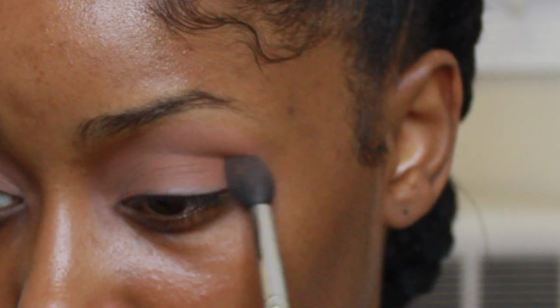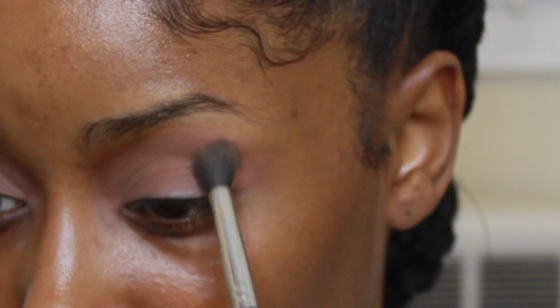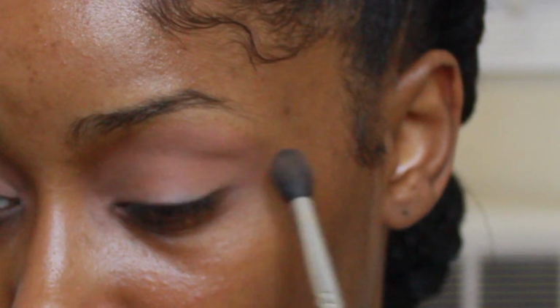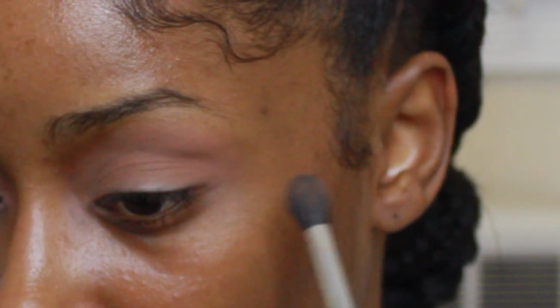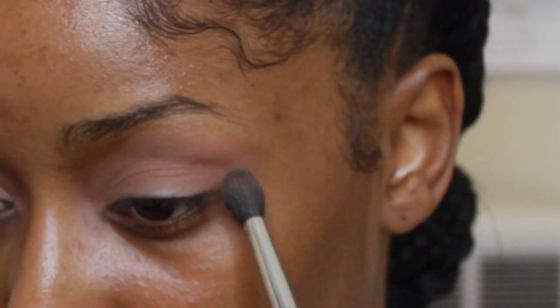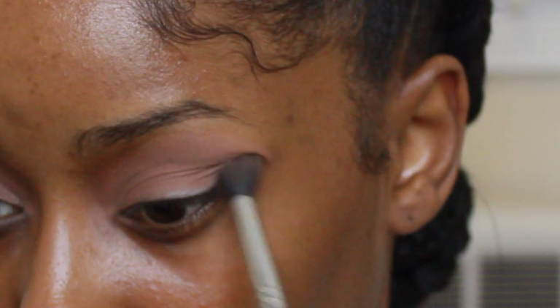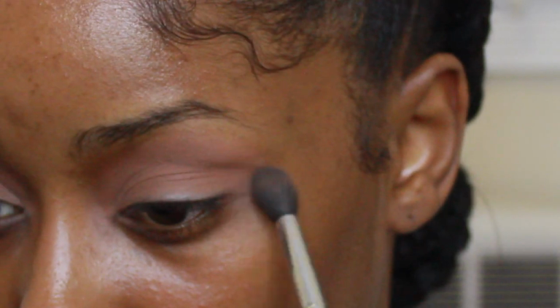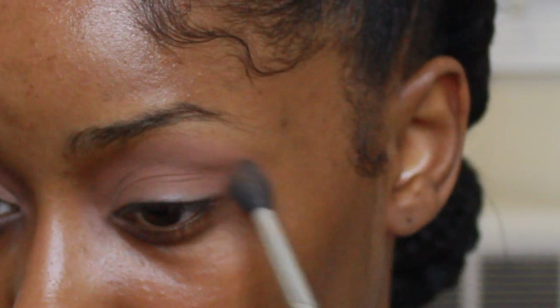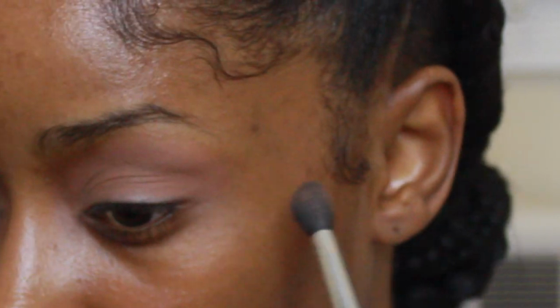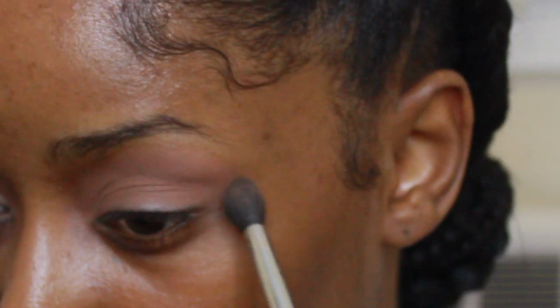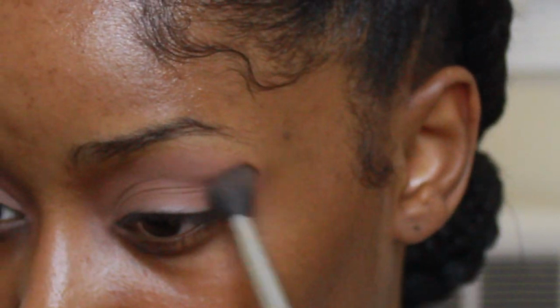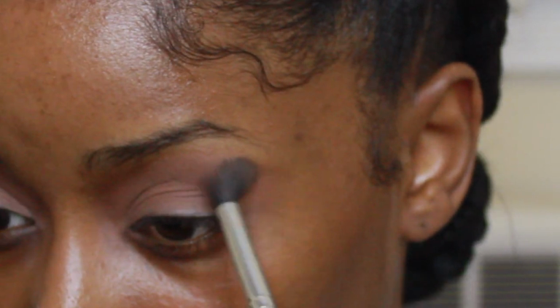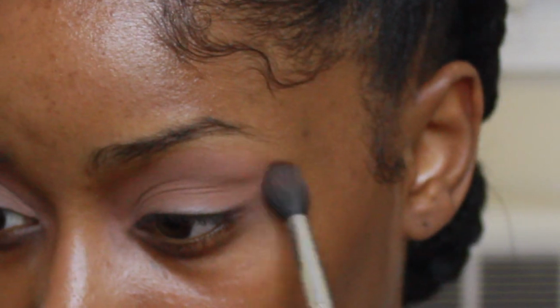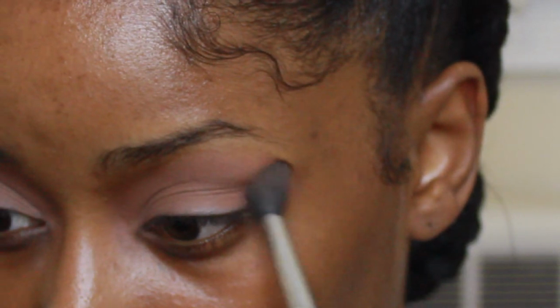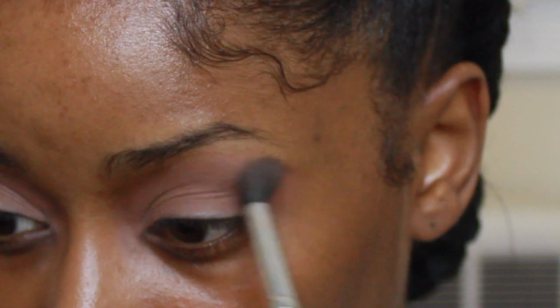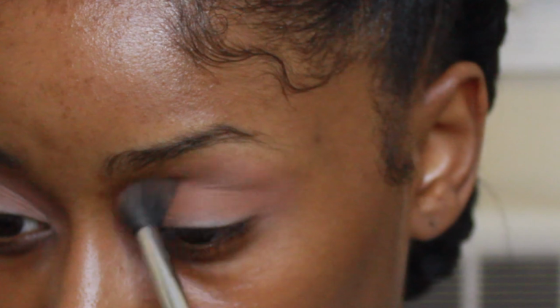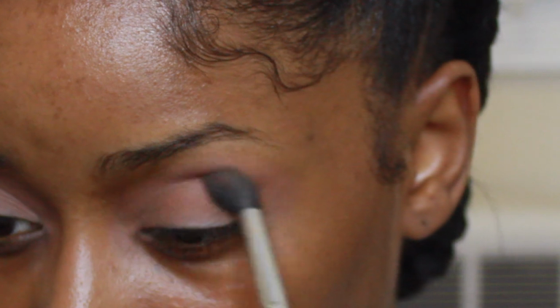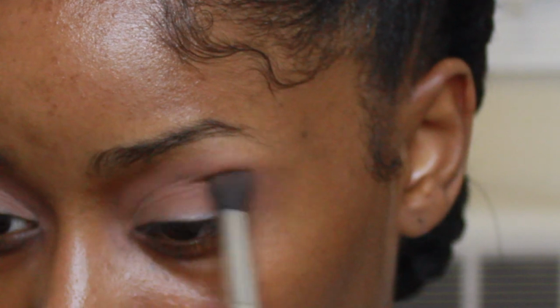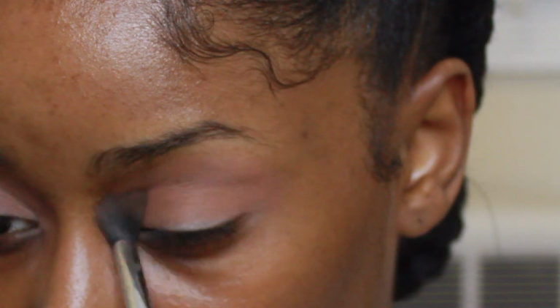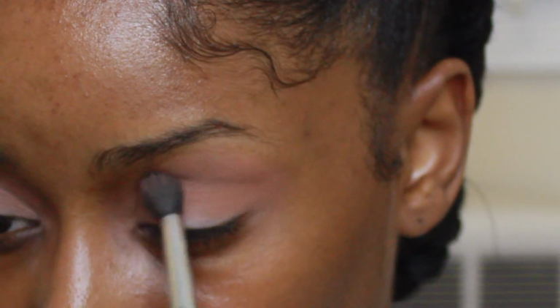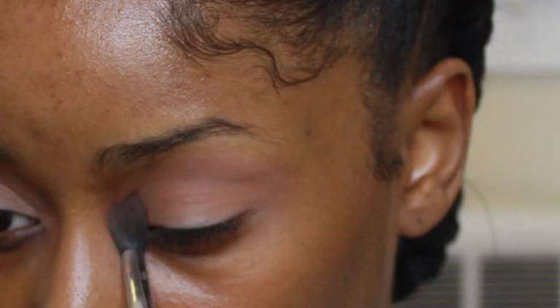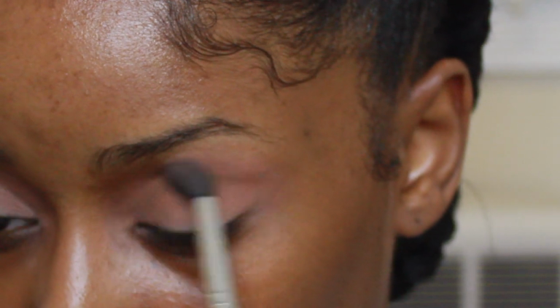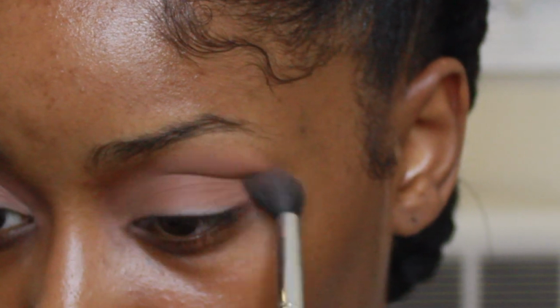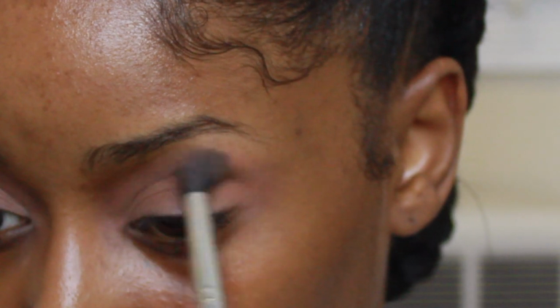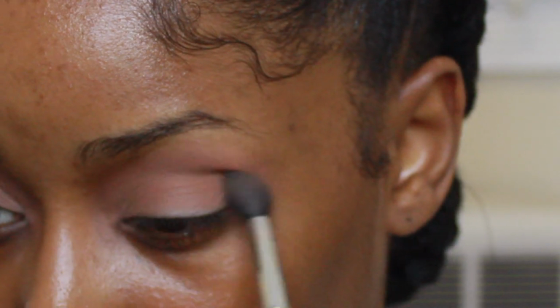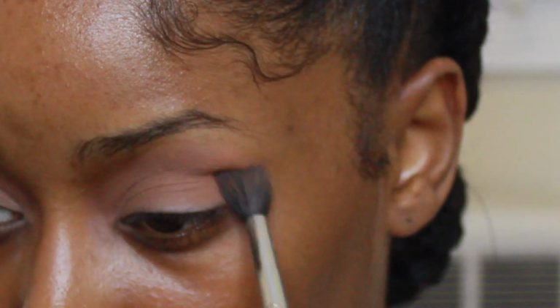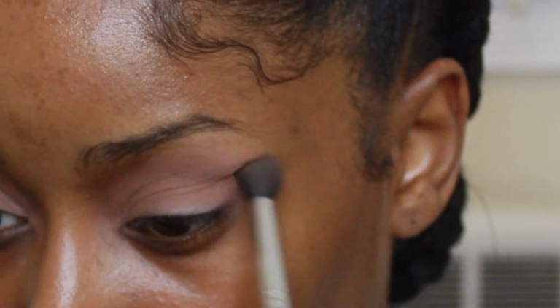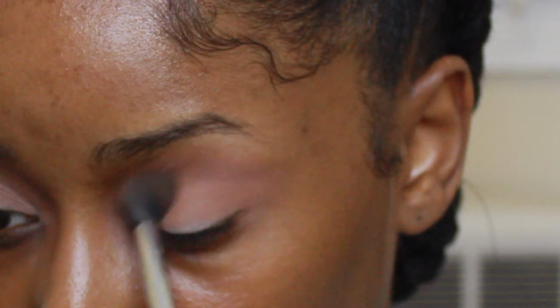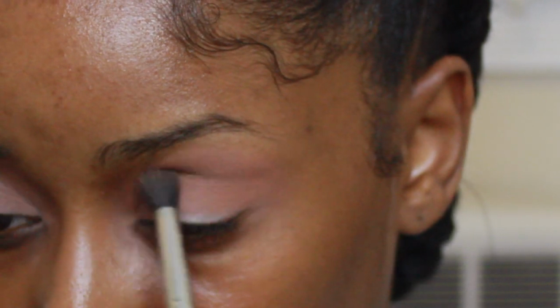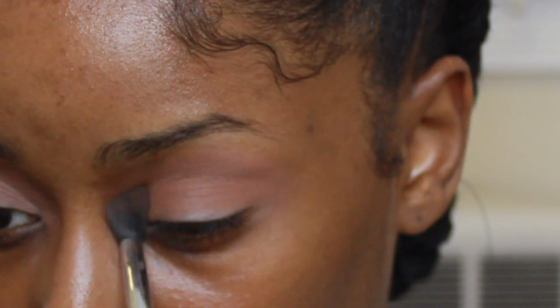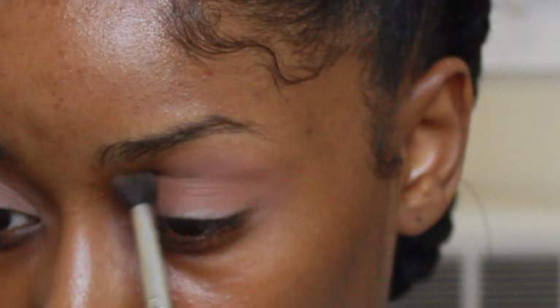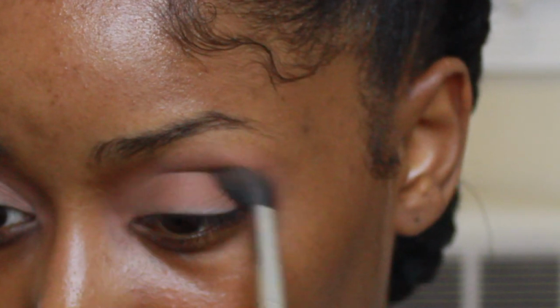I just like to do eyeshadow first and then do everything else, and I feel like it comes together that way.